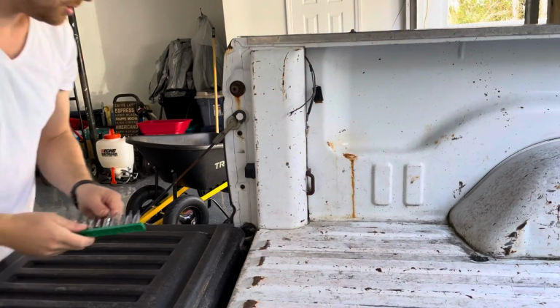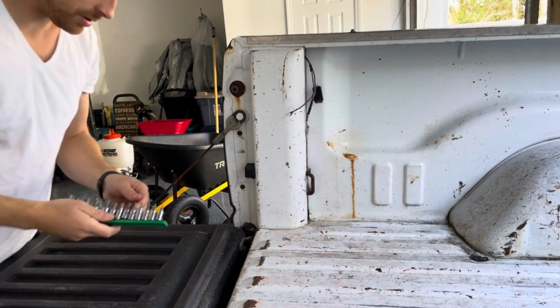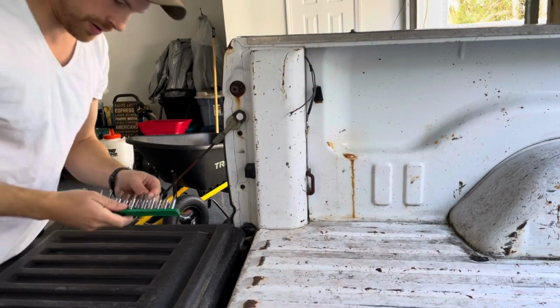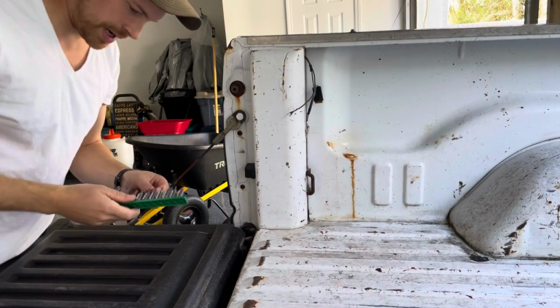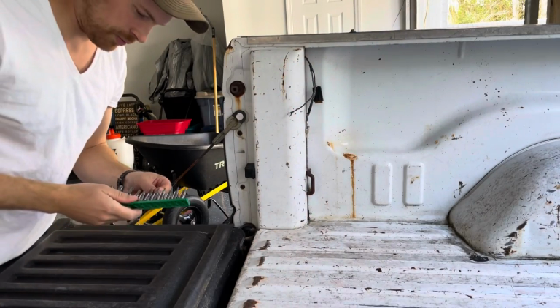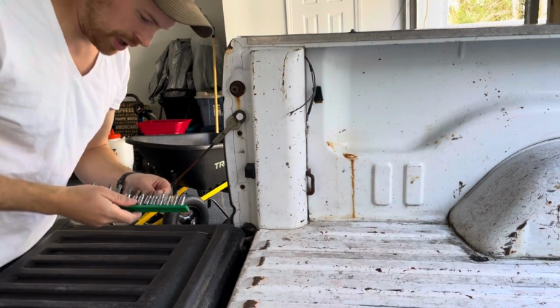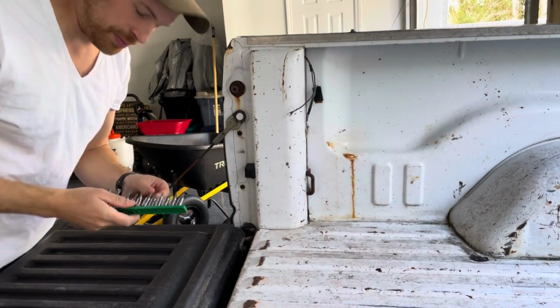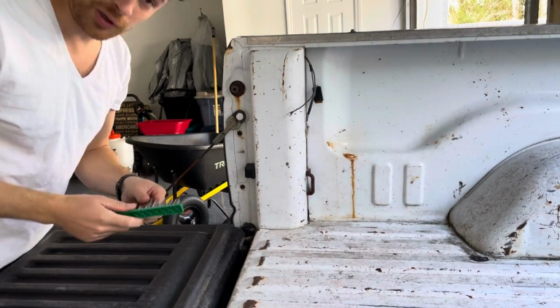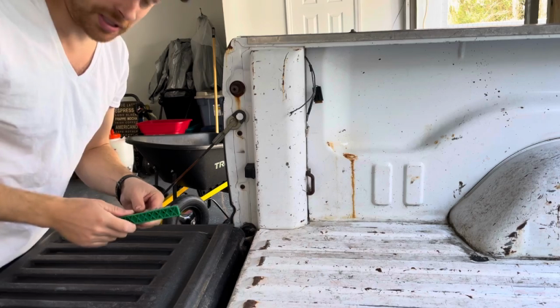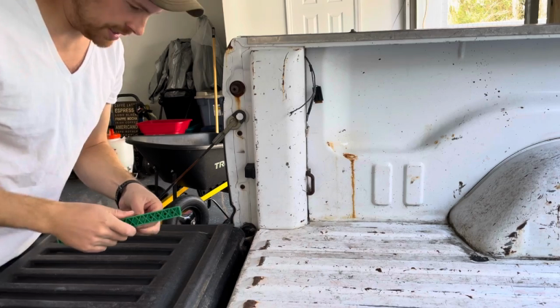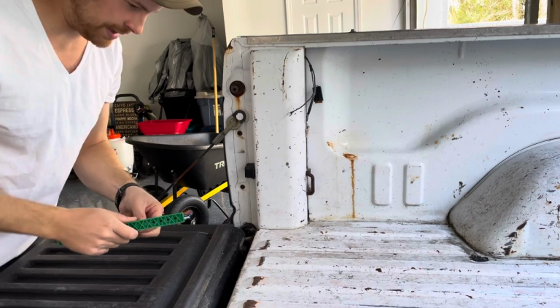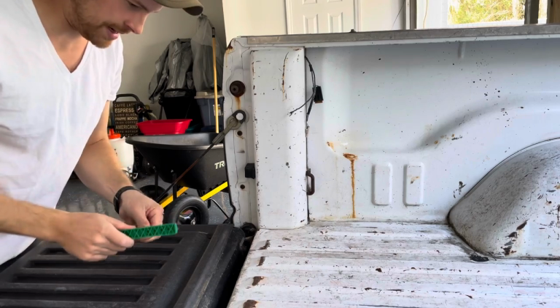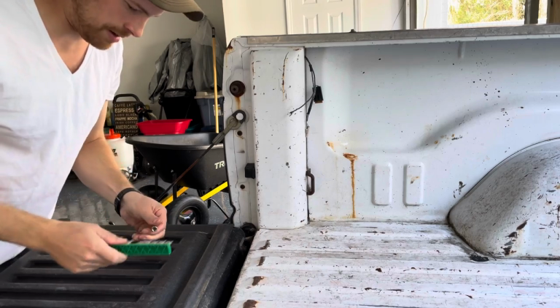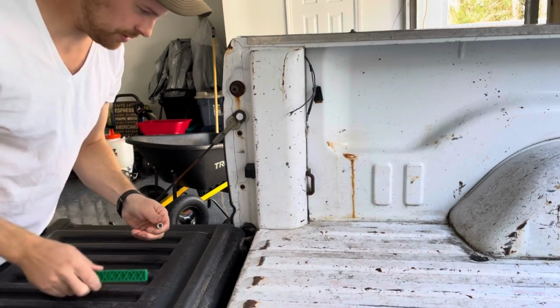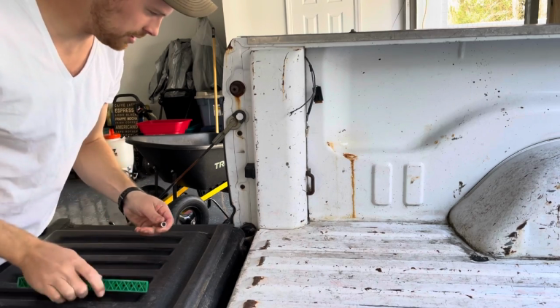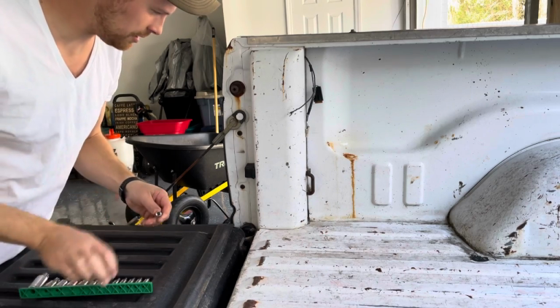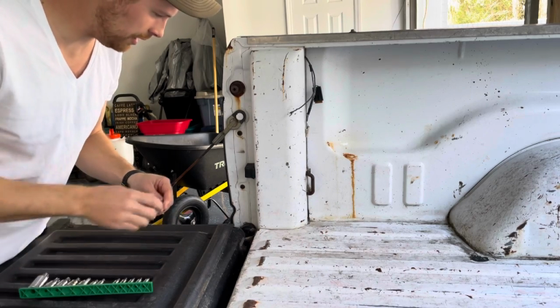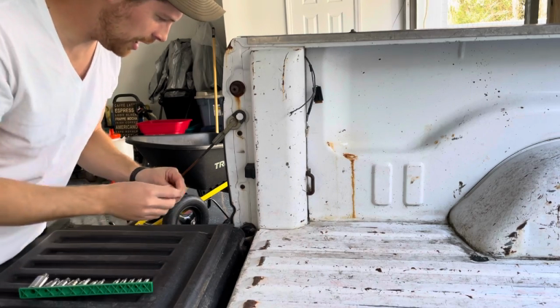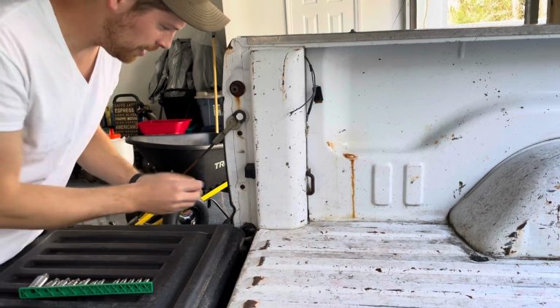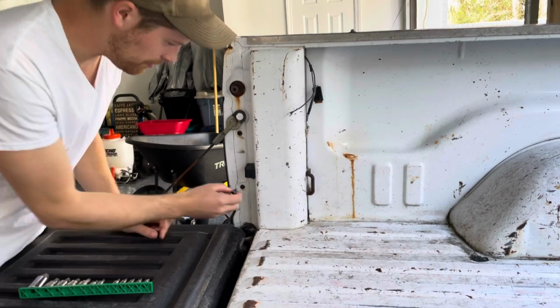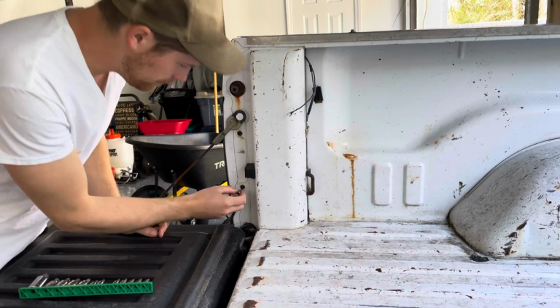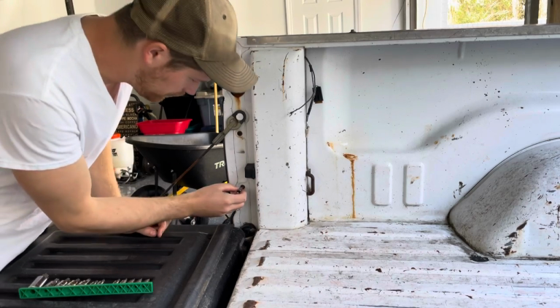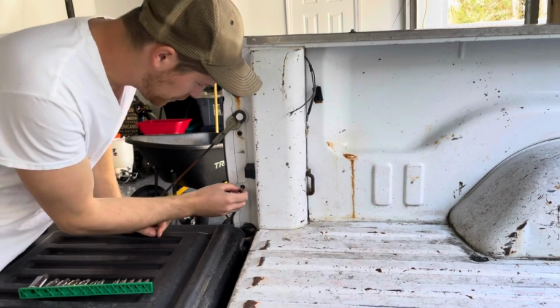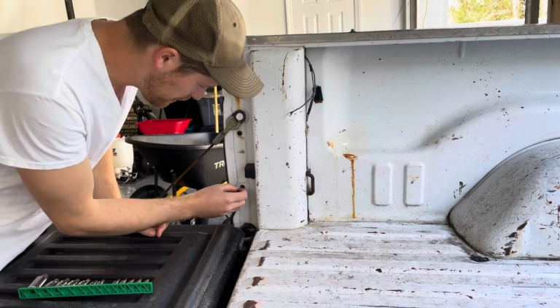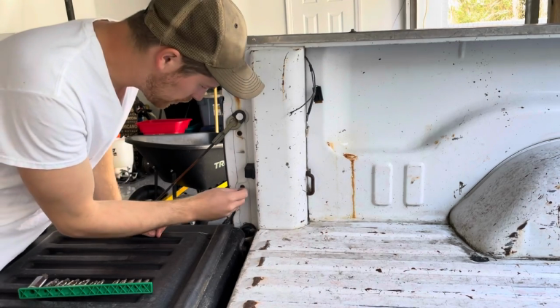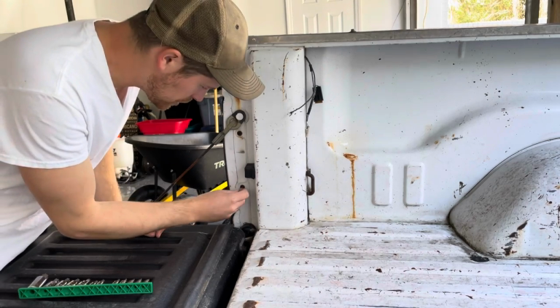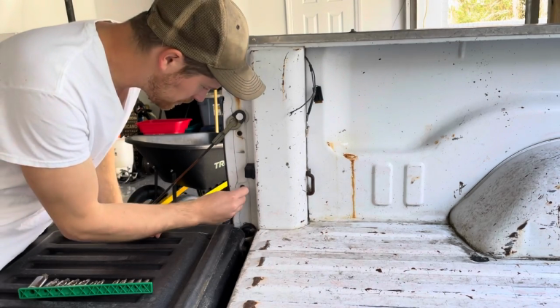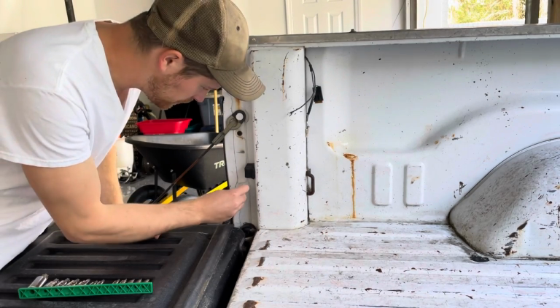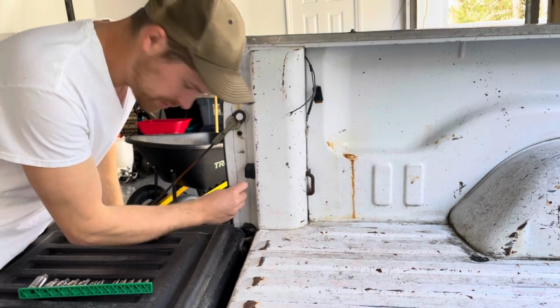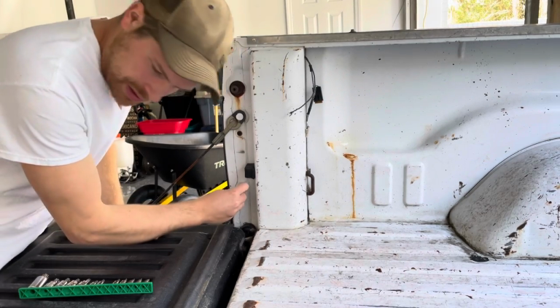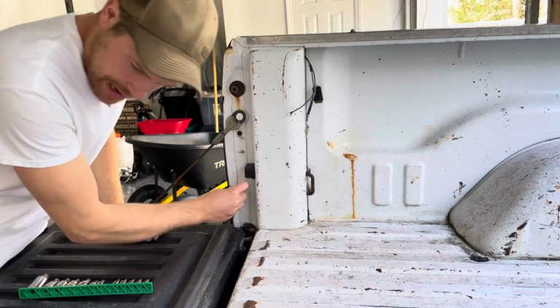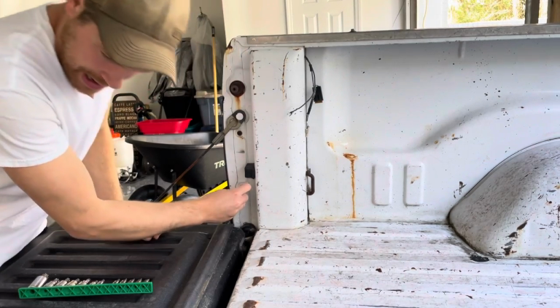While I'm pulling this tail light out, I have a question for you guys.